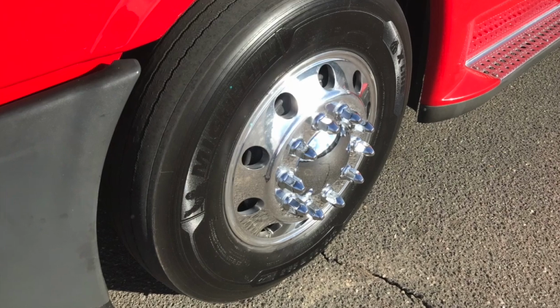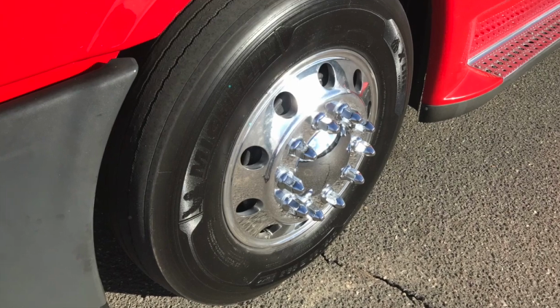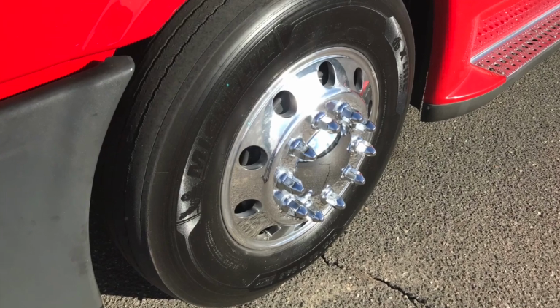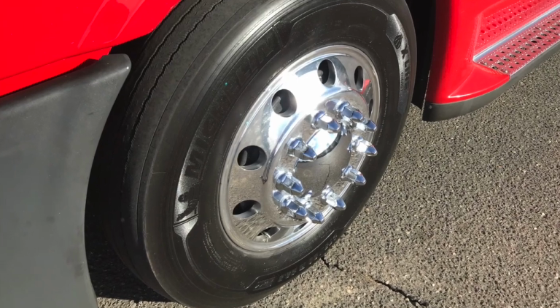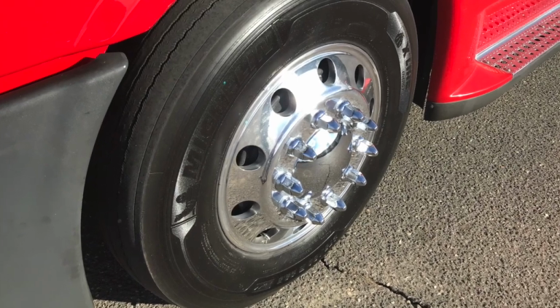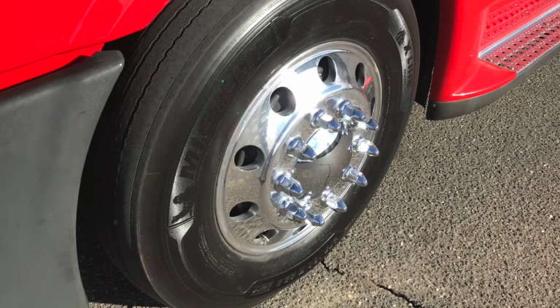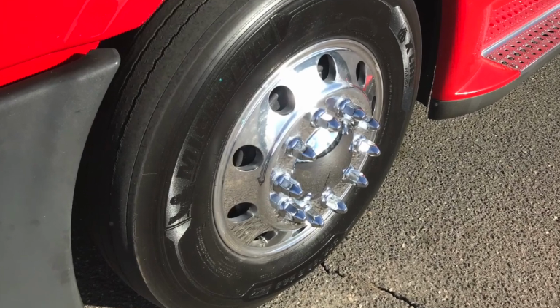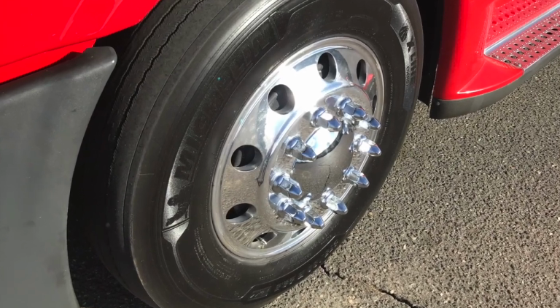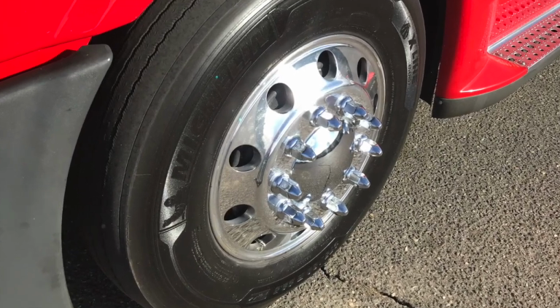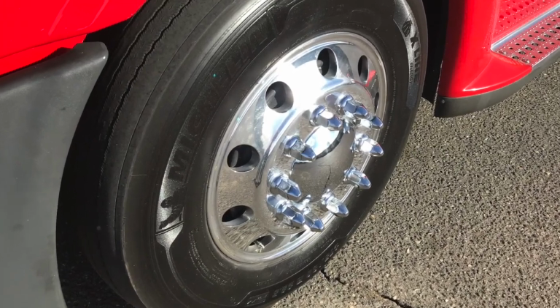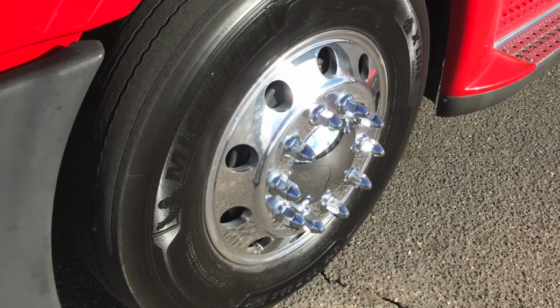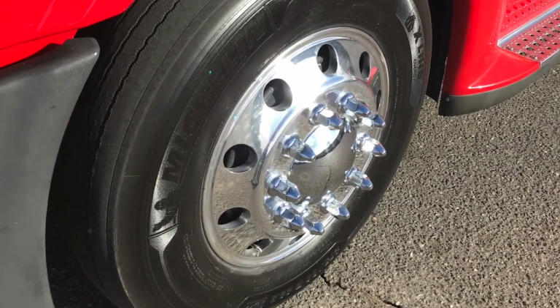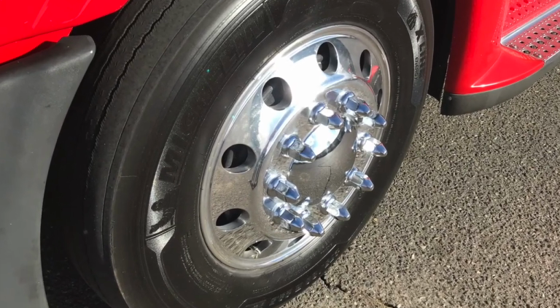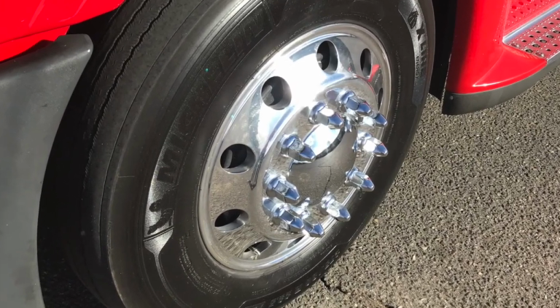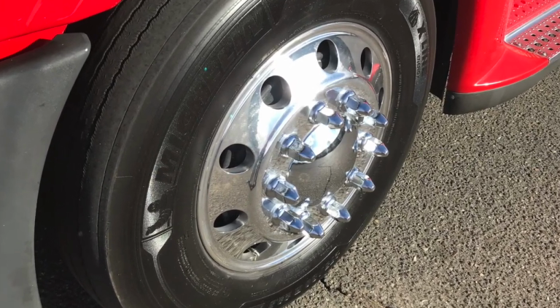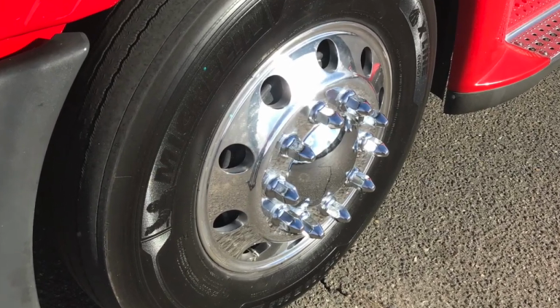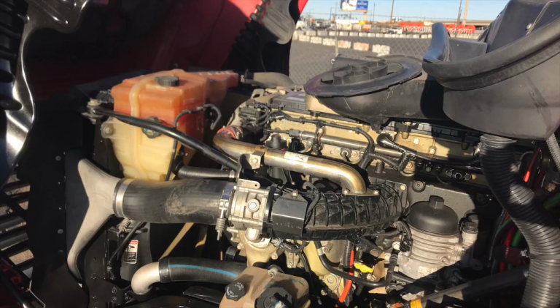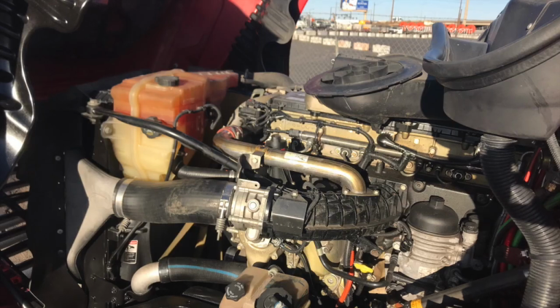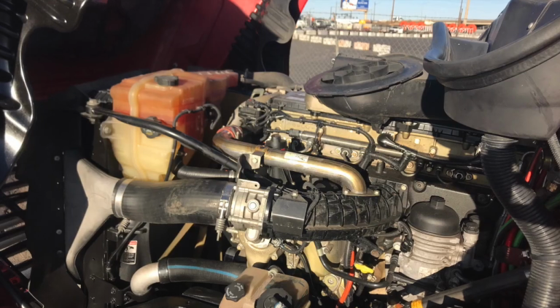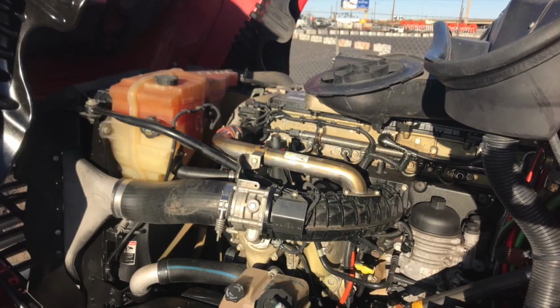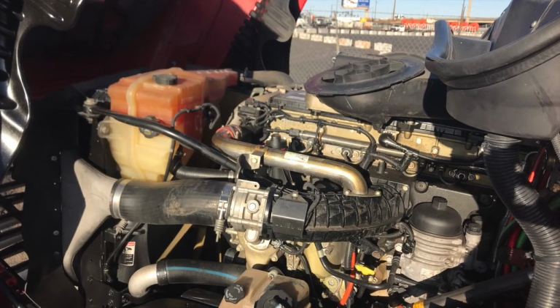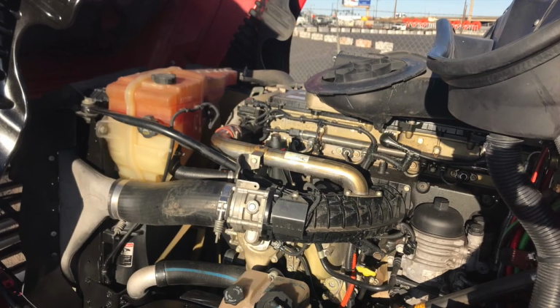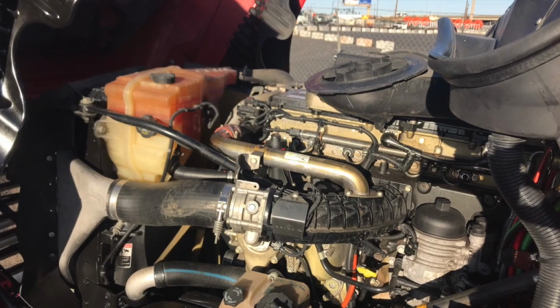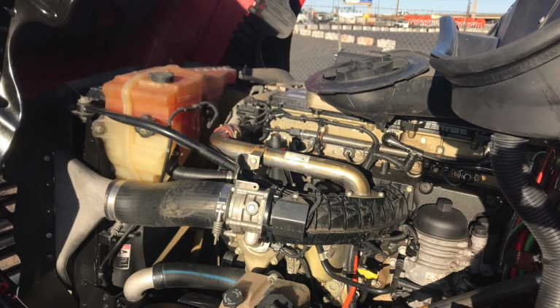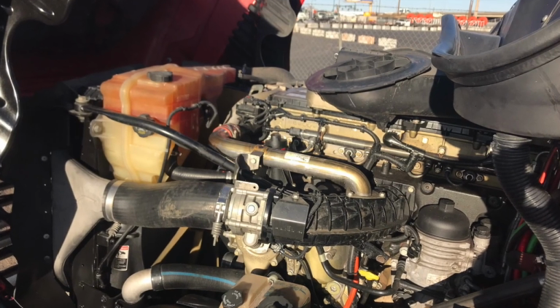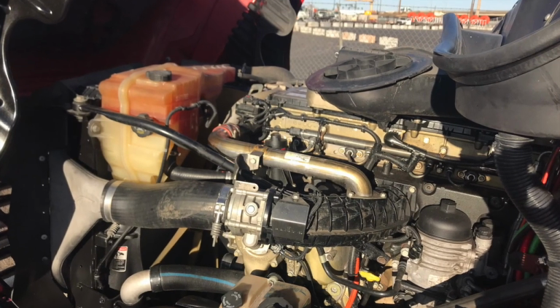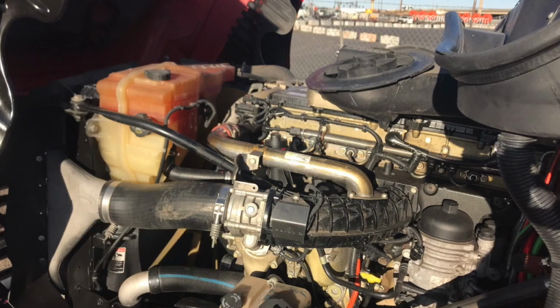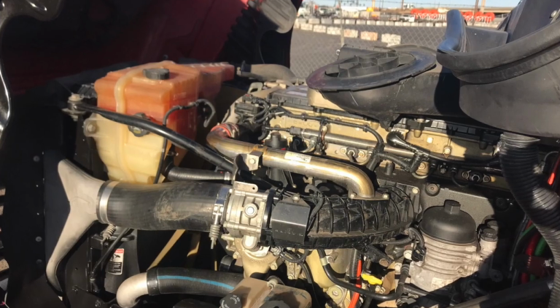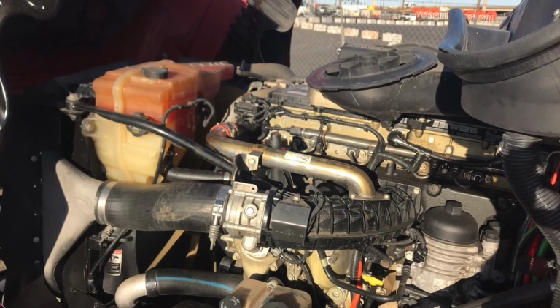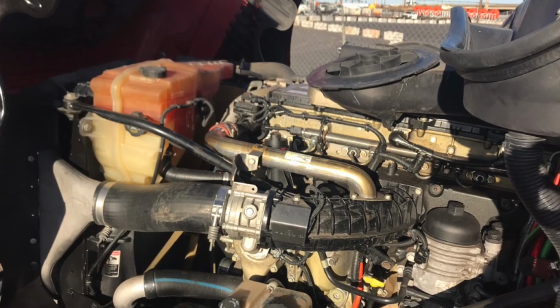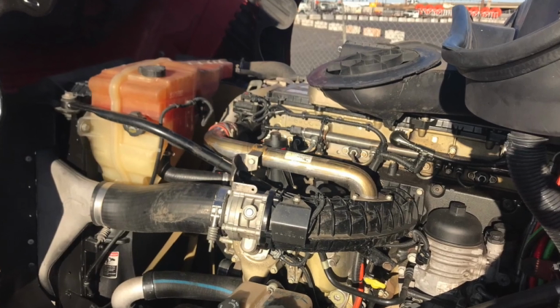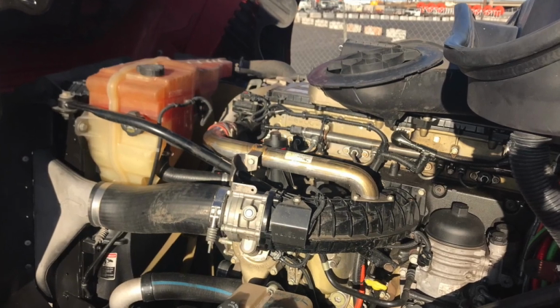This truck's got dual 100 gallon fuel tanks. Here's your engine, a Detroit DD15 with that full 10 speed transmission.